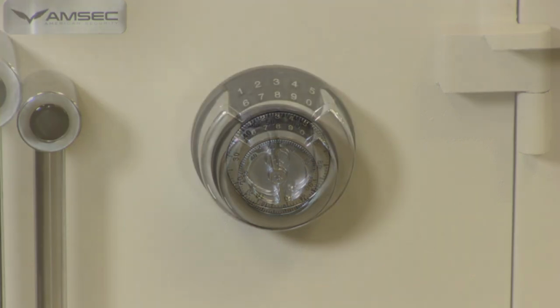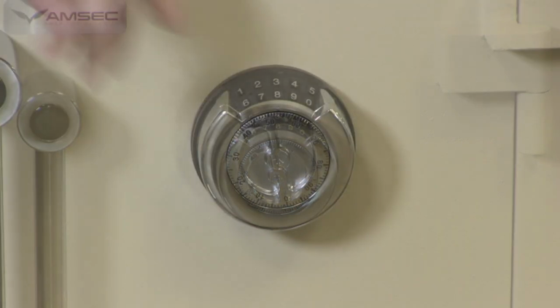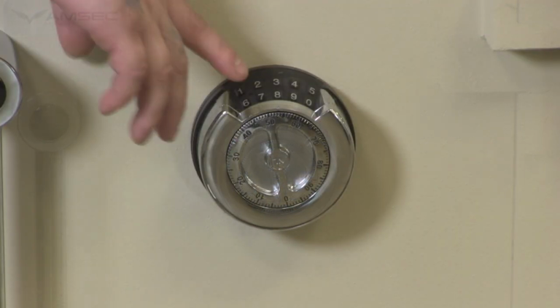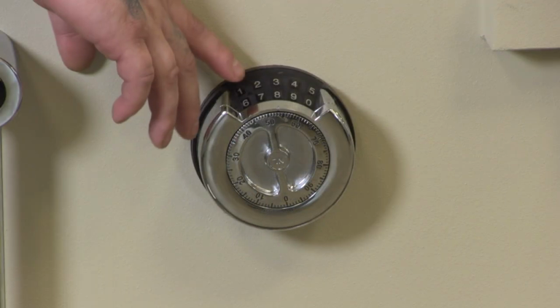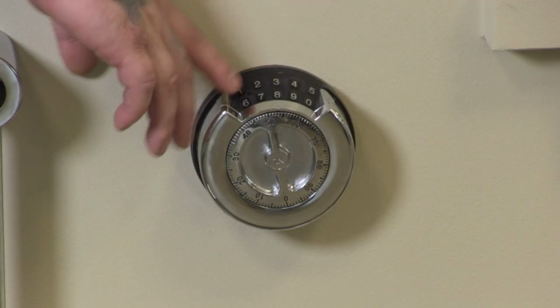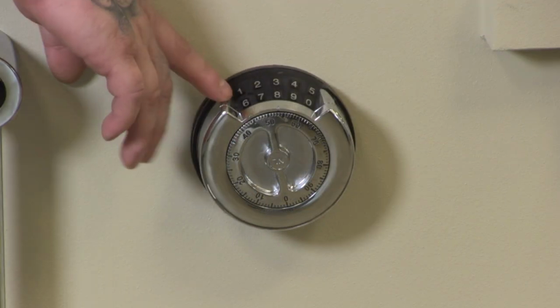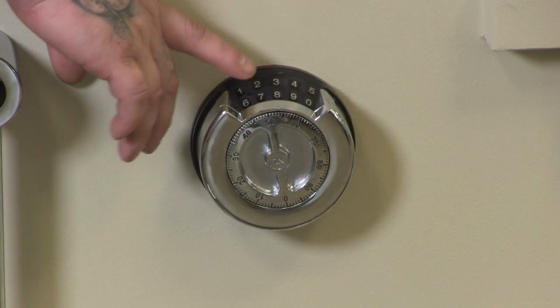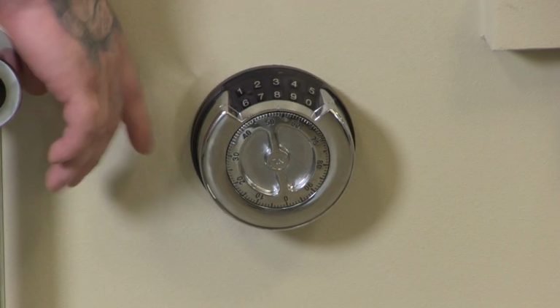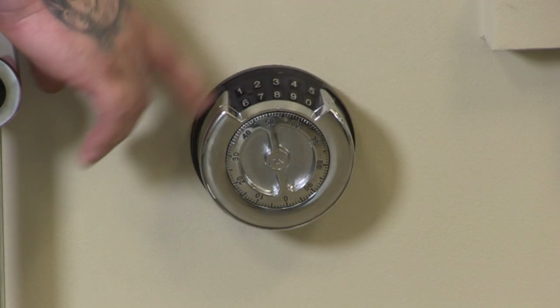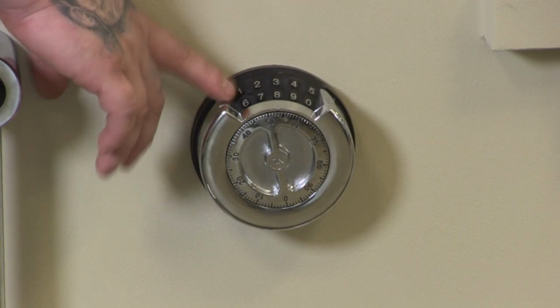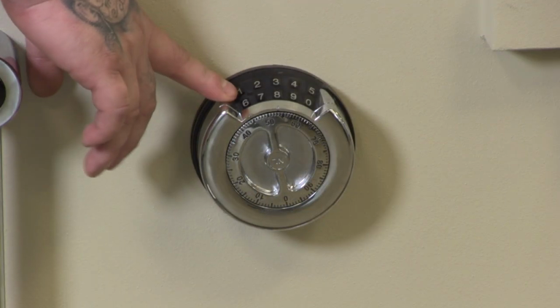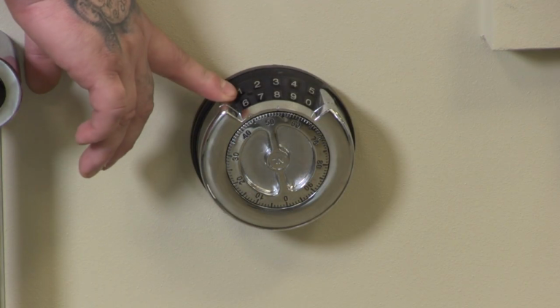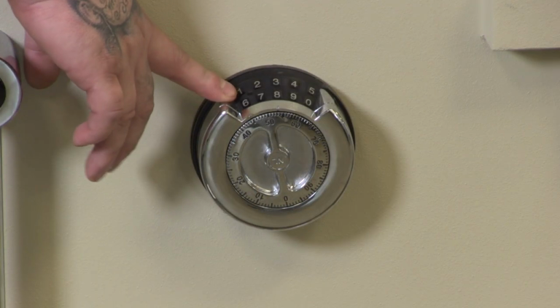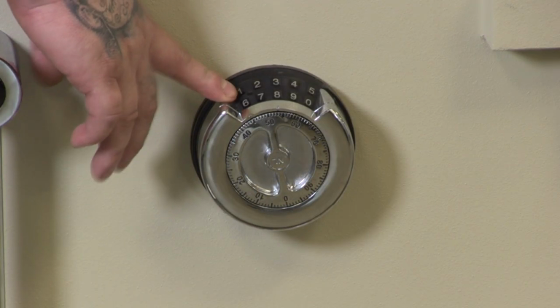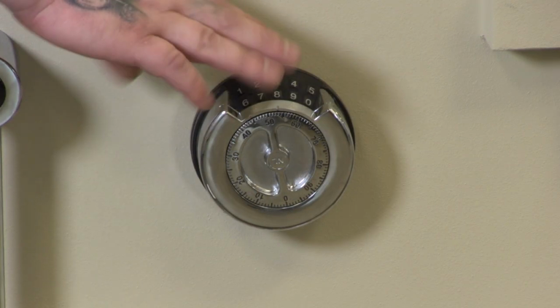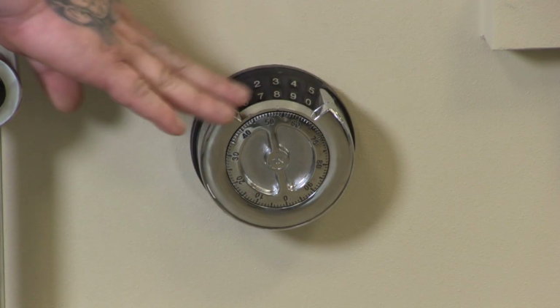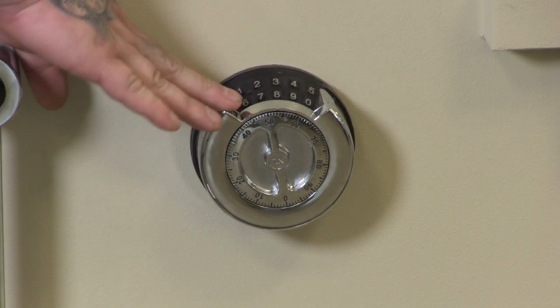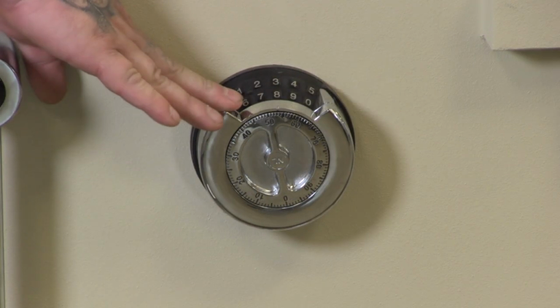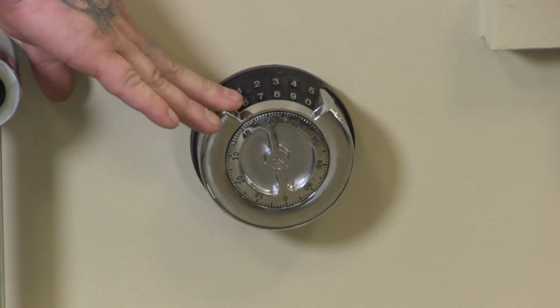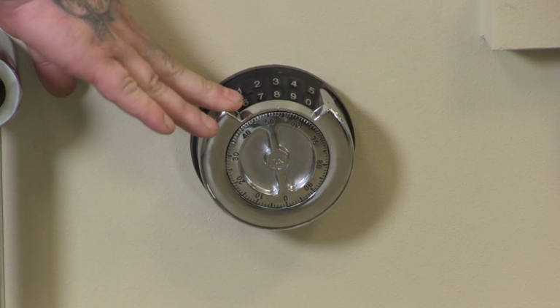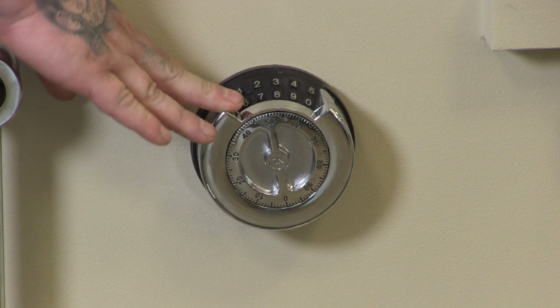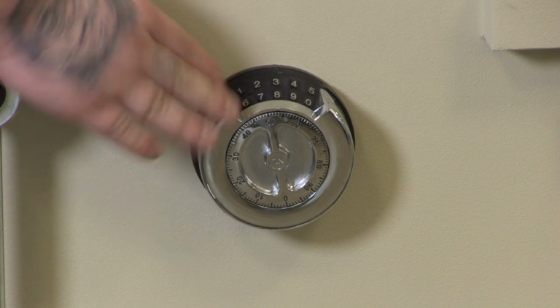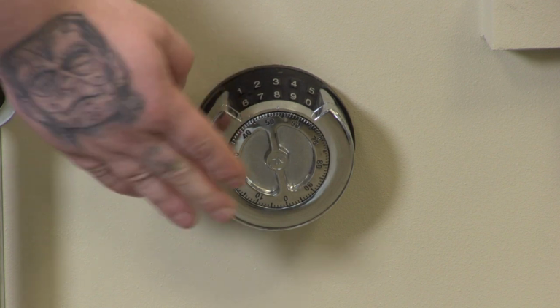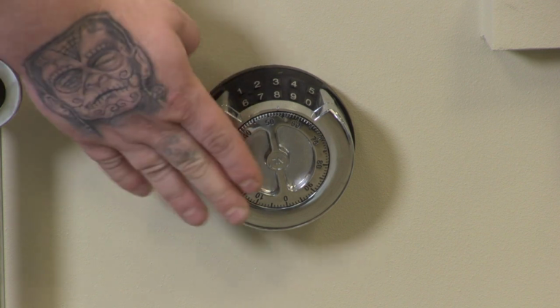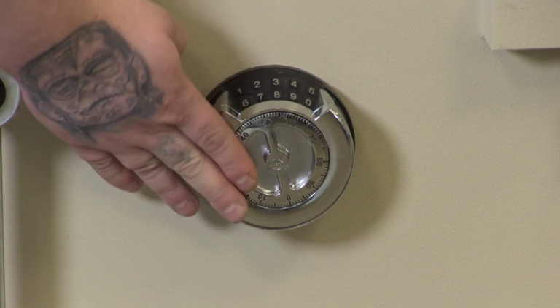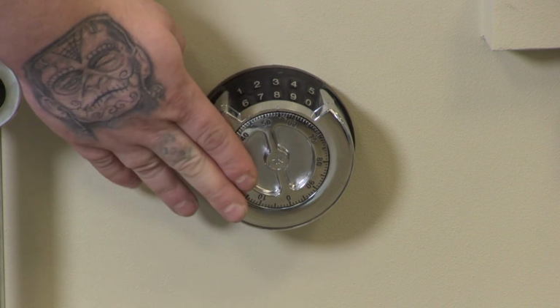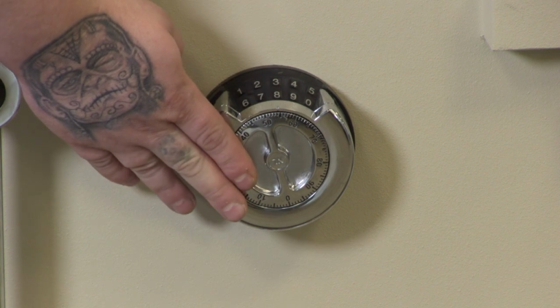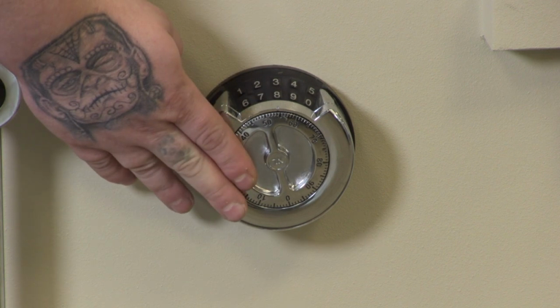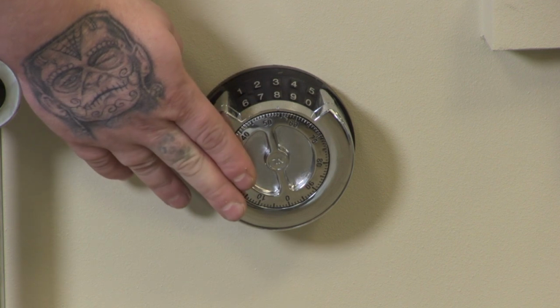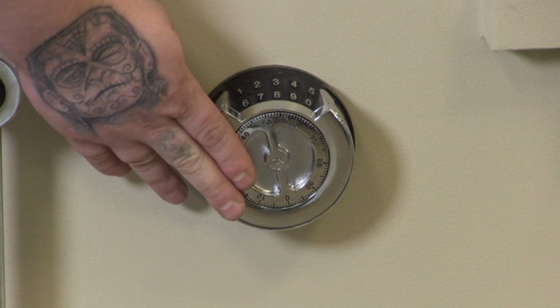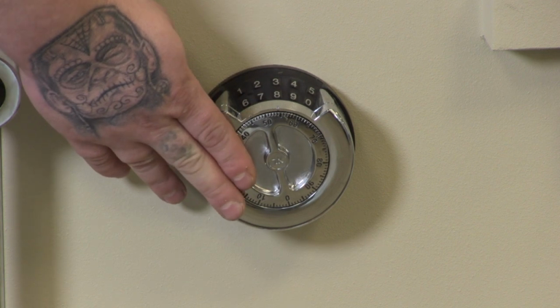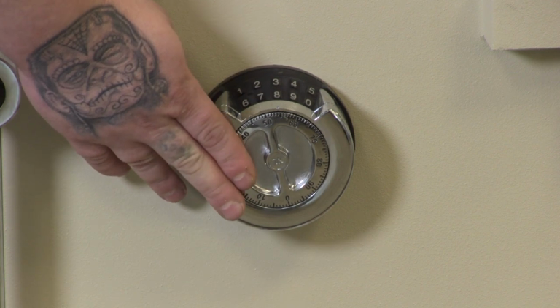This lock is equipped with the electronic keypad. If the keypad were to ever fail, you could still dial it open with the combination.